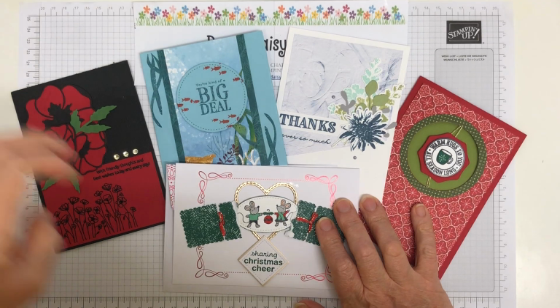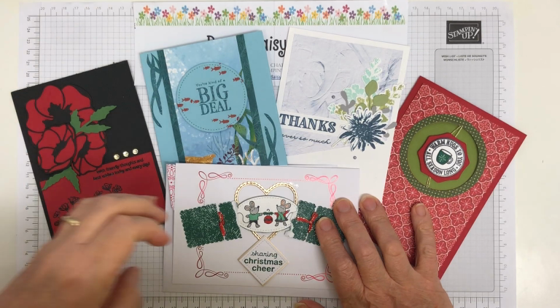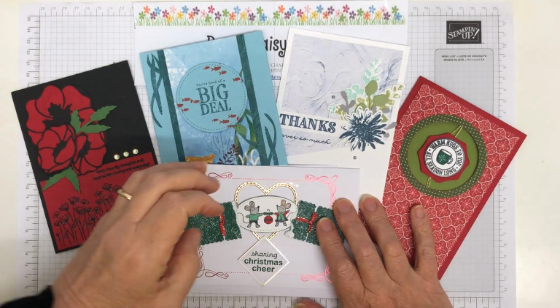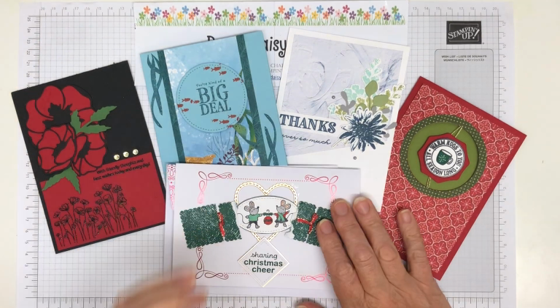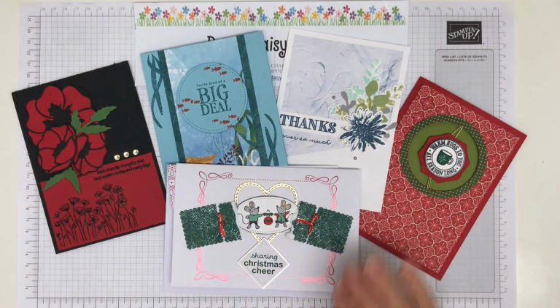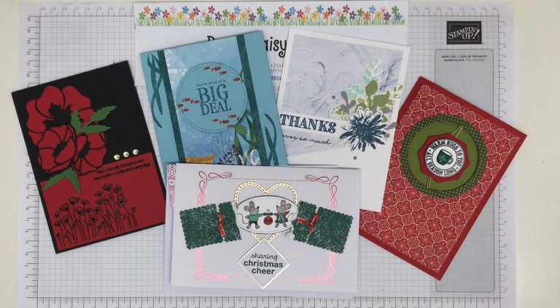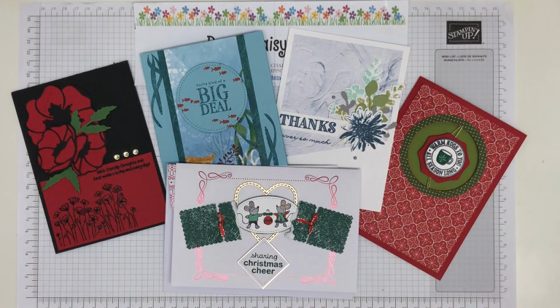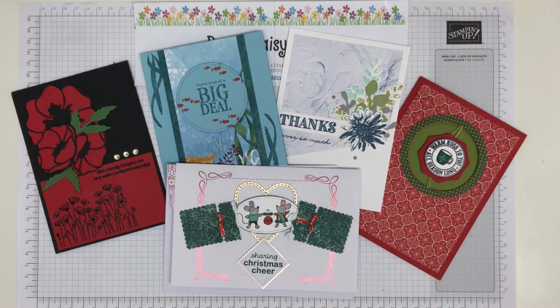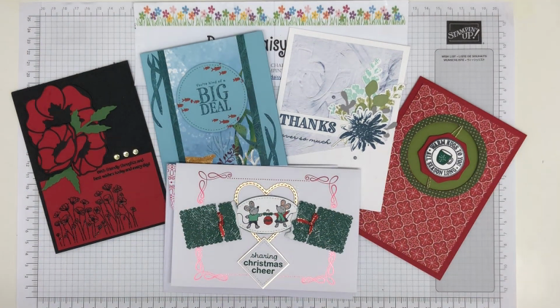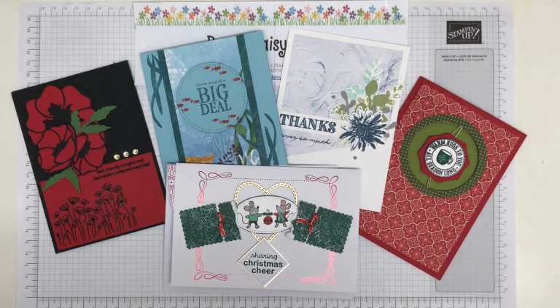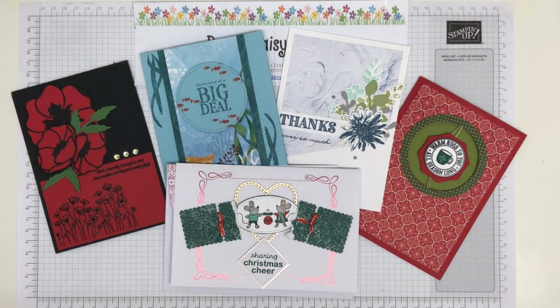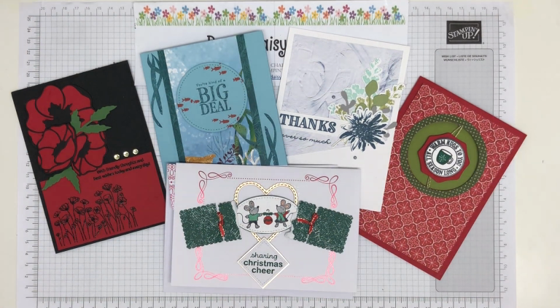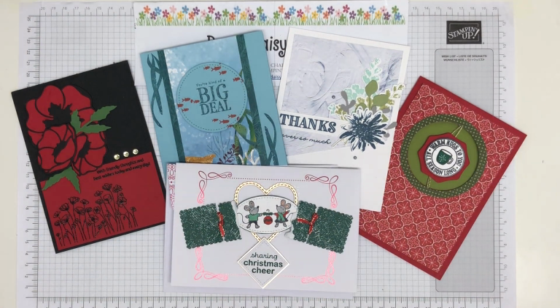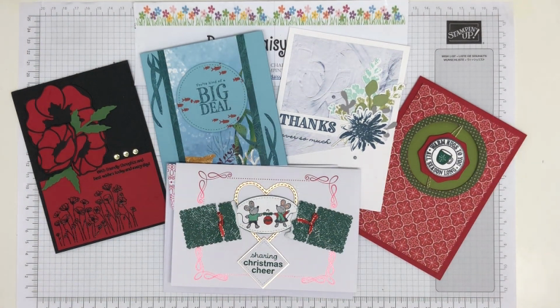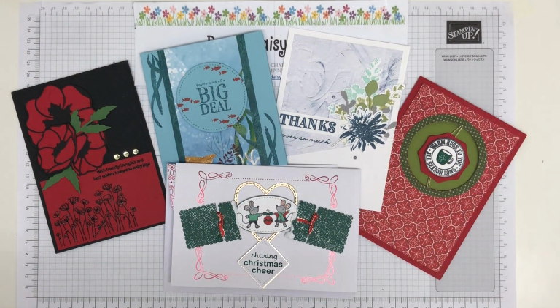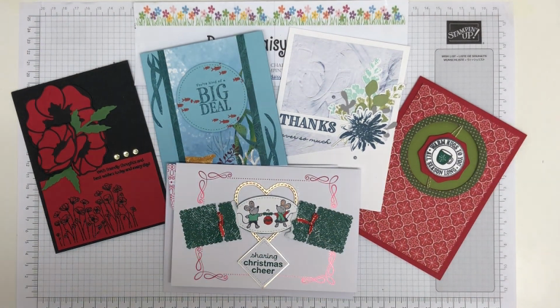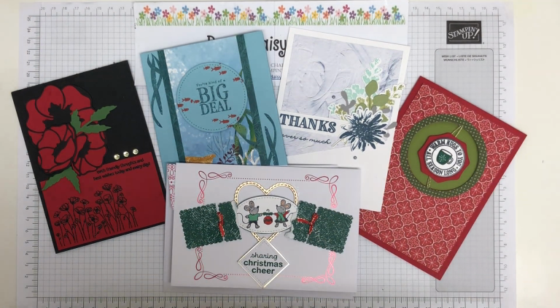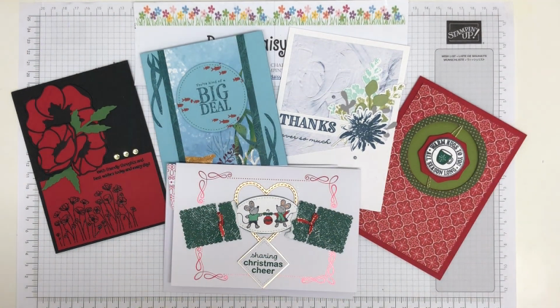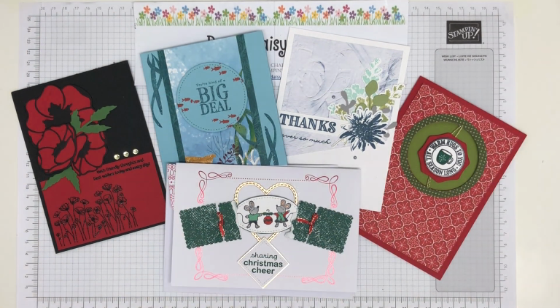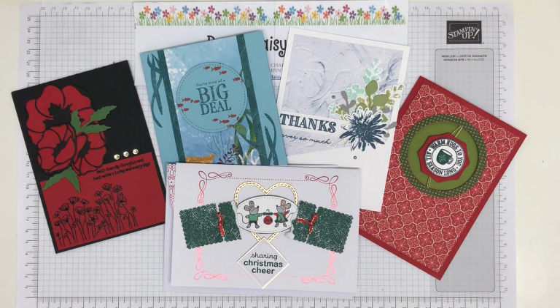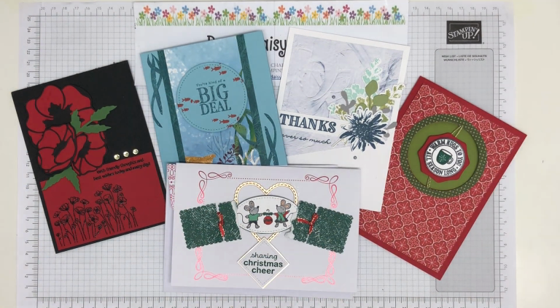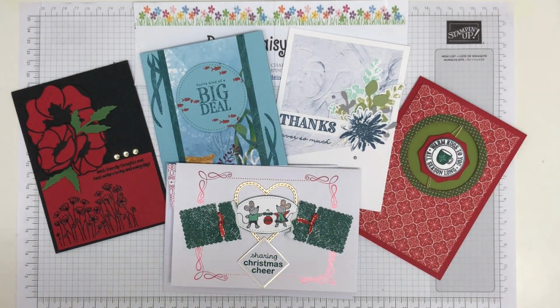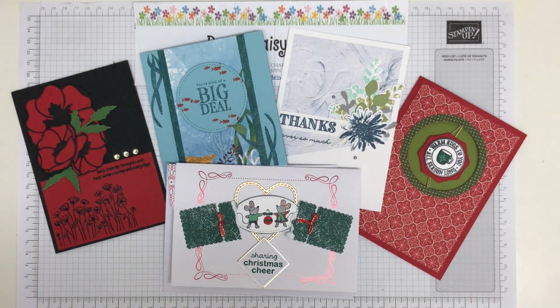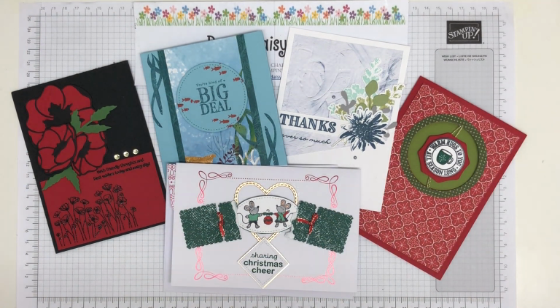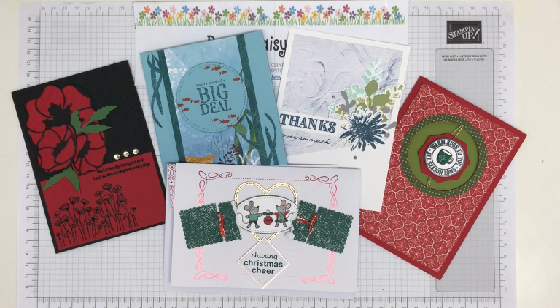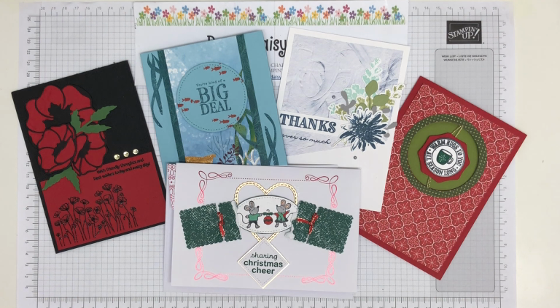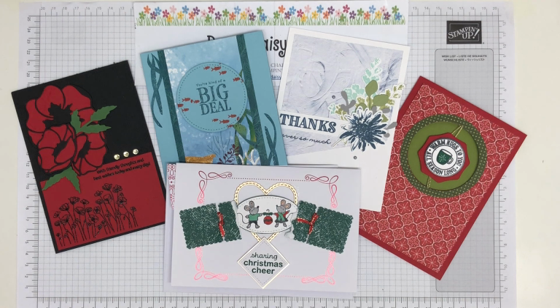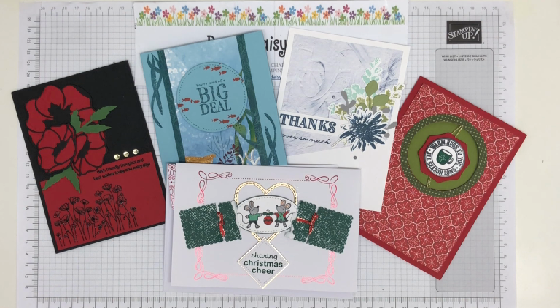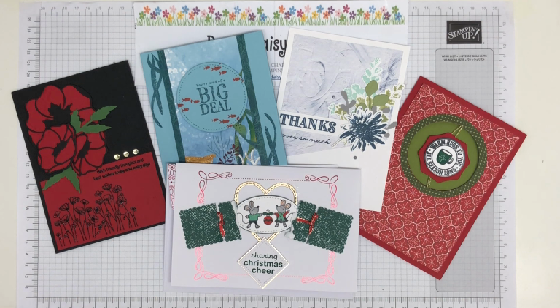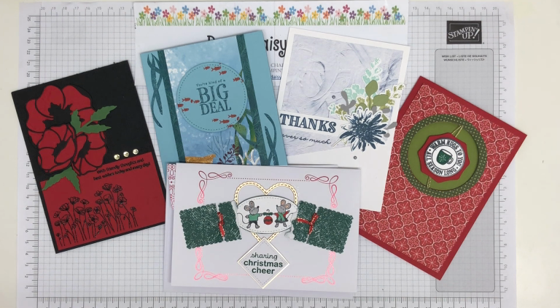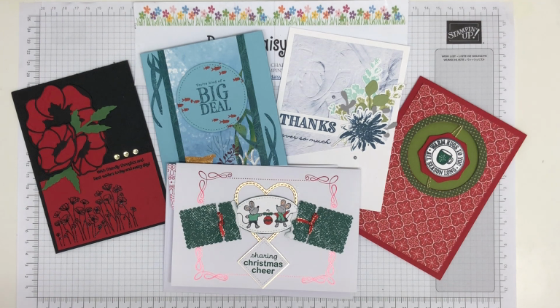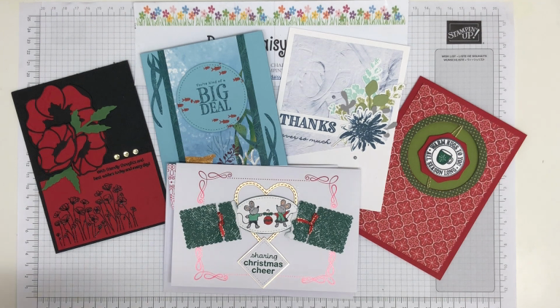Hello, this is Jill for Paper Daisy Crafting. Thank you for joining me today and welcome to my channel. Thank you for pressing play.